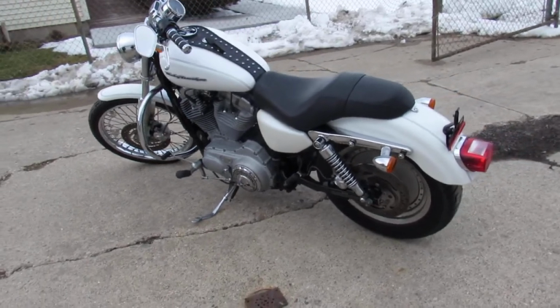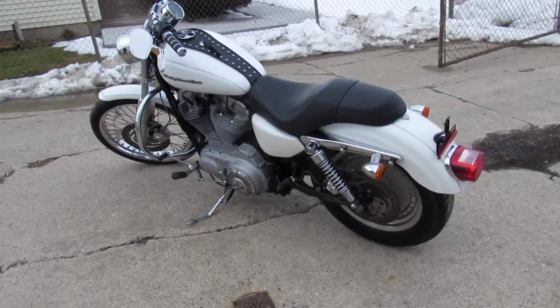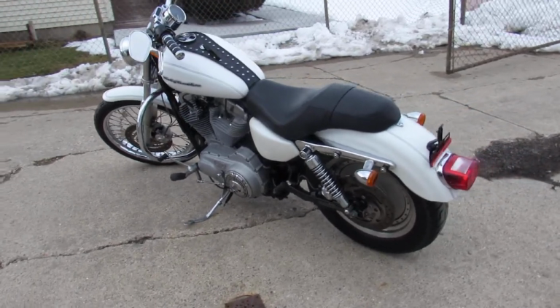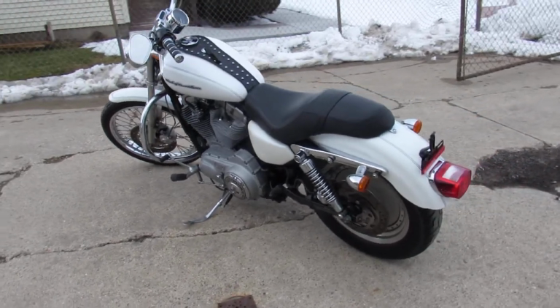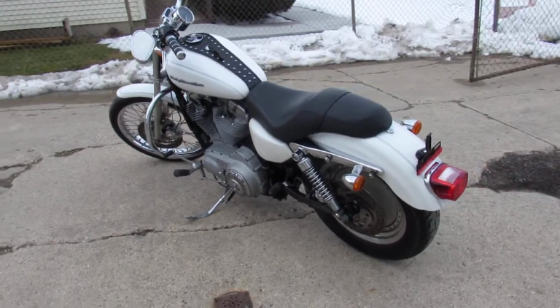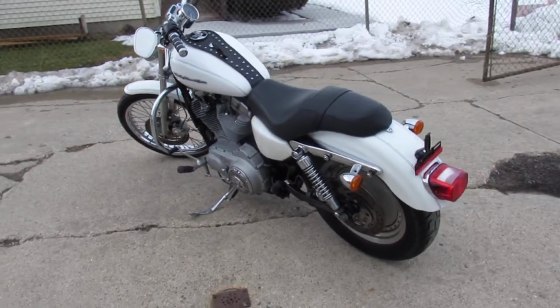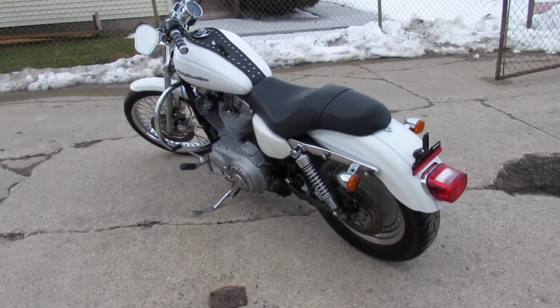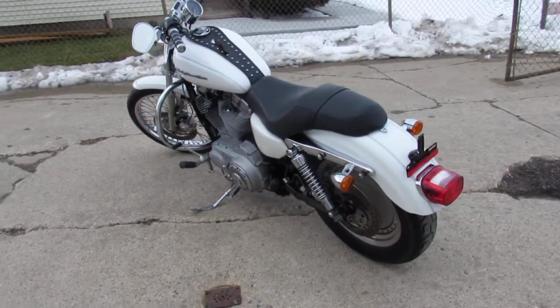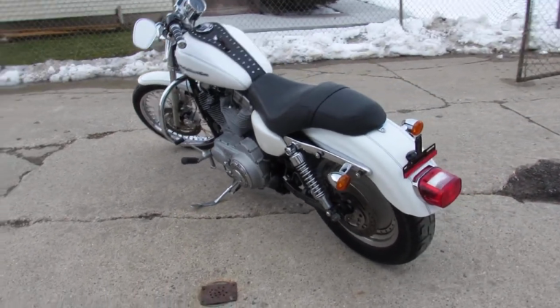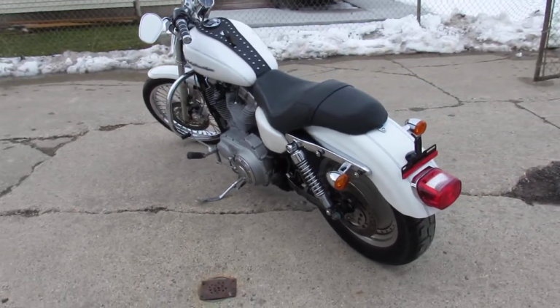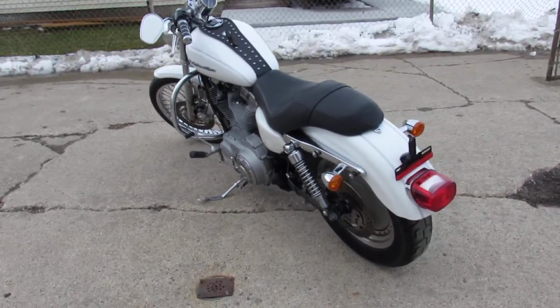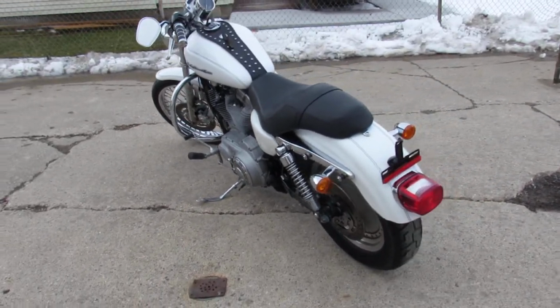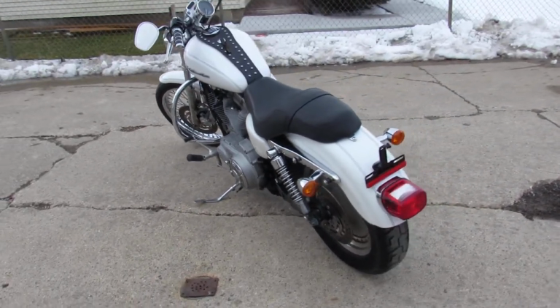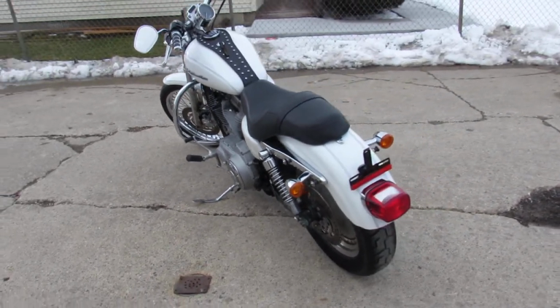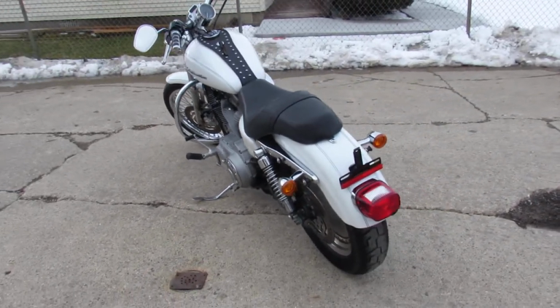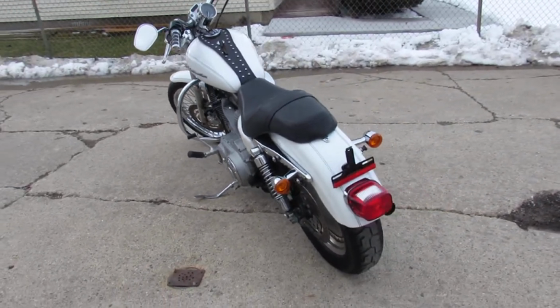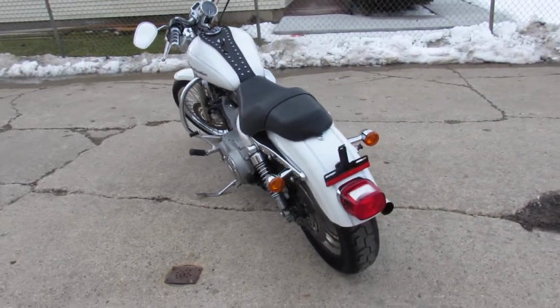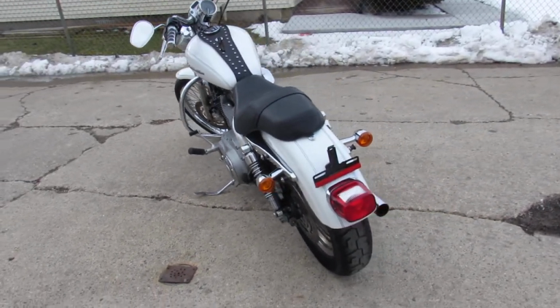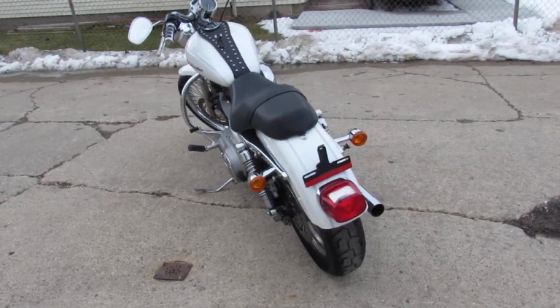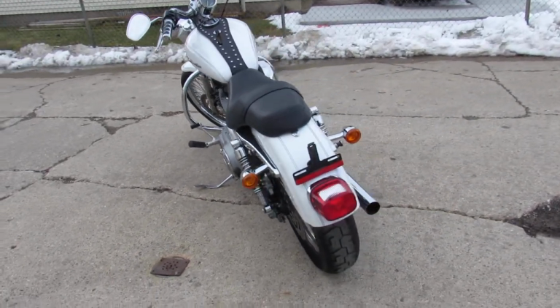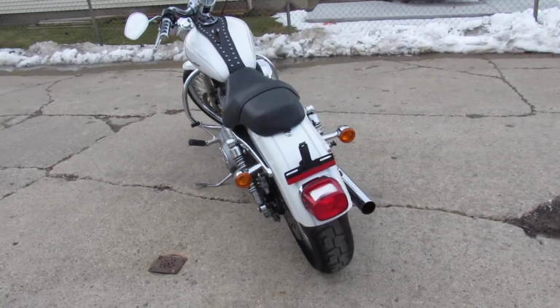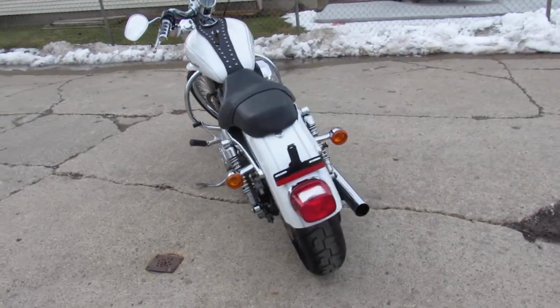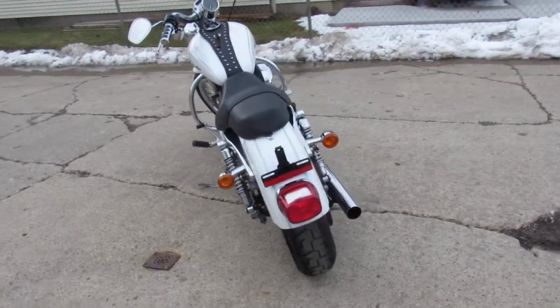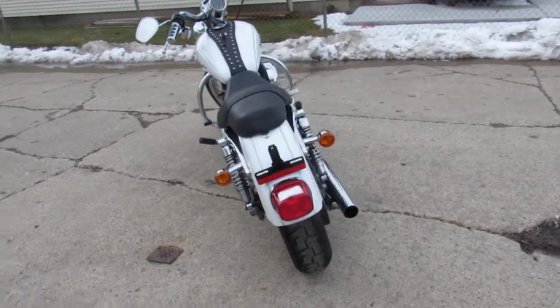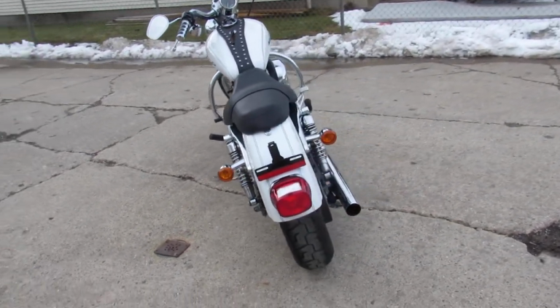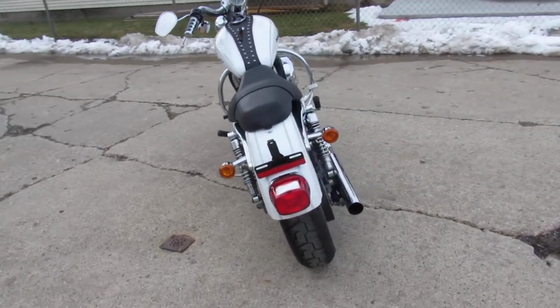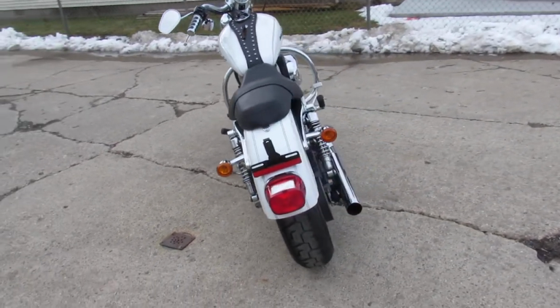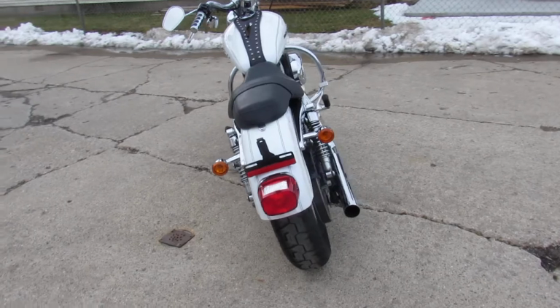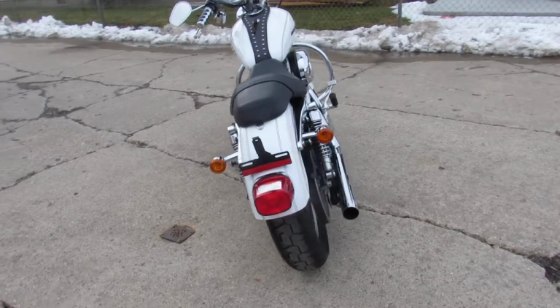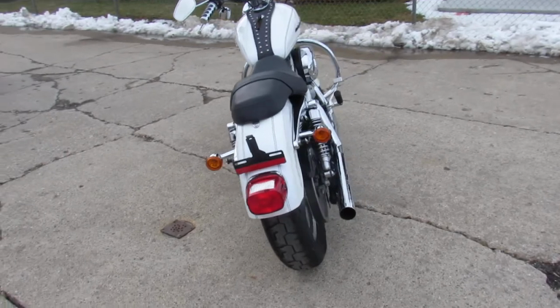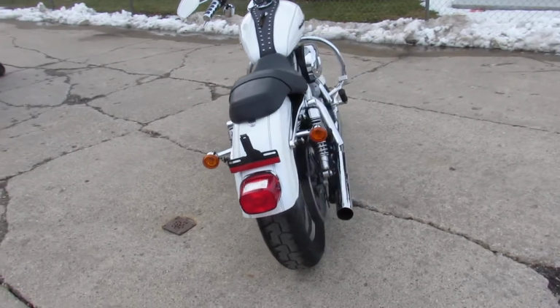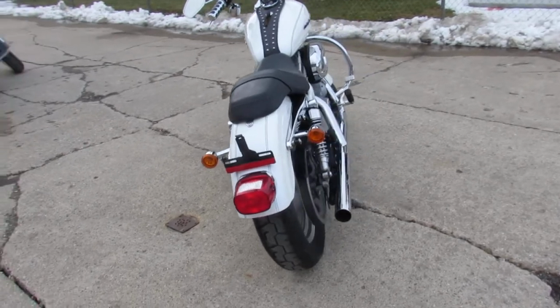Just serviced at a dealership. All the fluids have been changed, it's ready for the road. Great bike for the money, buy it with confidence.